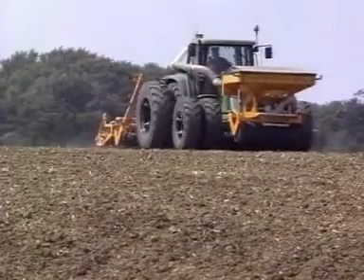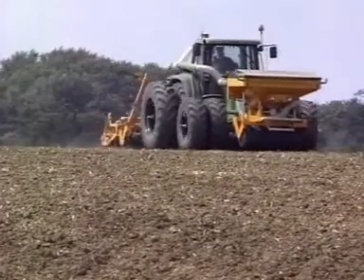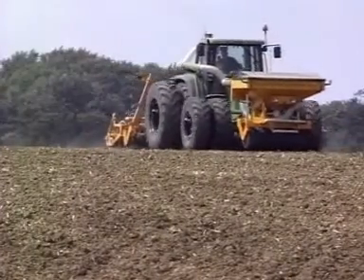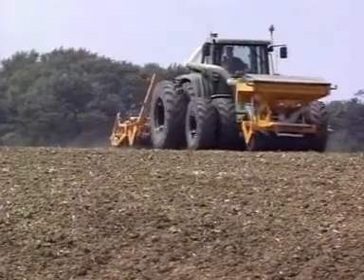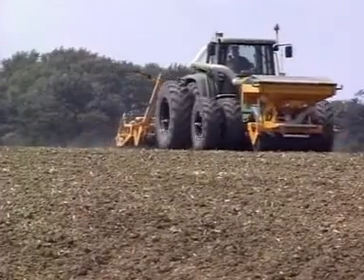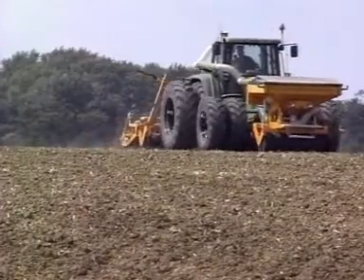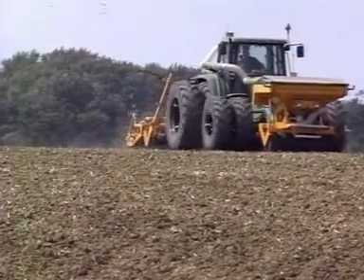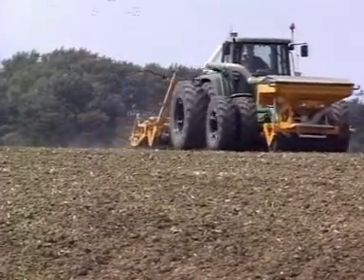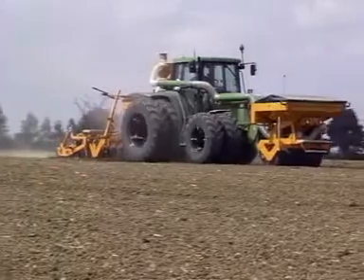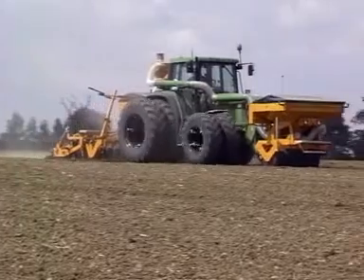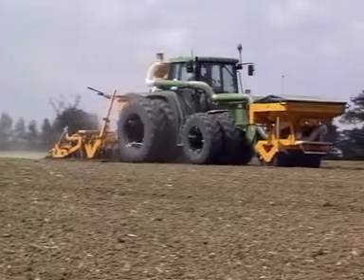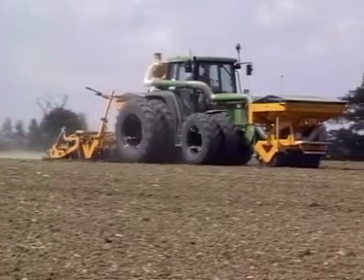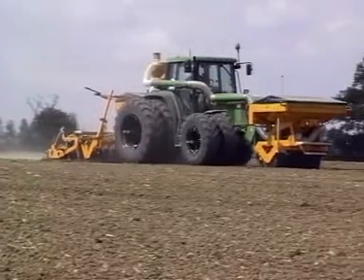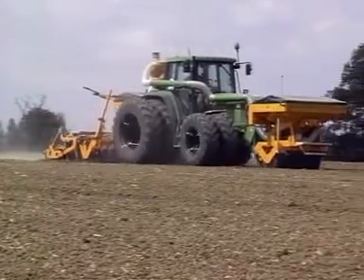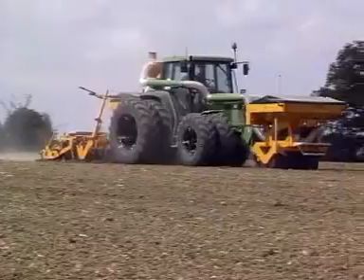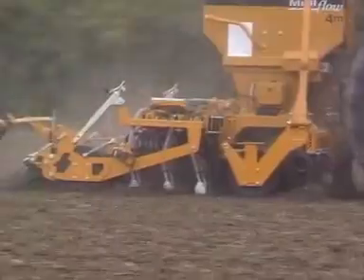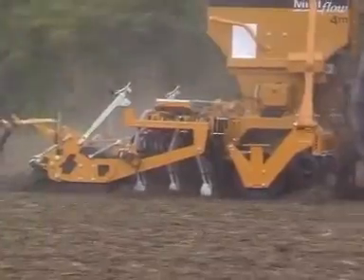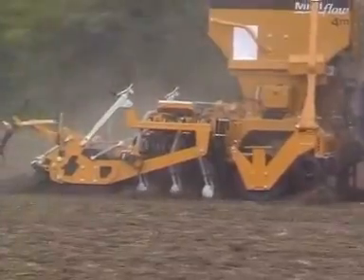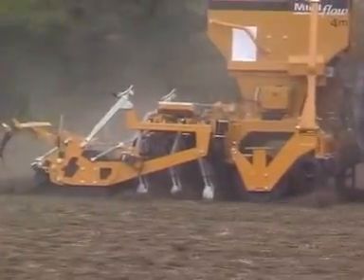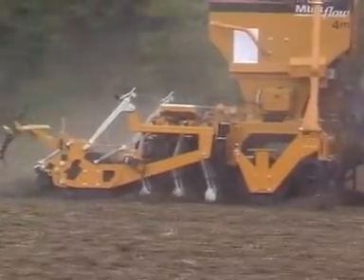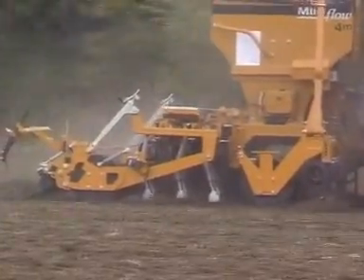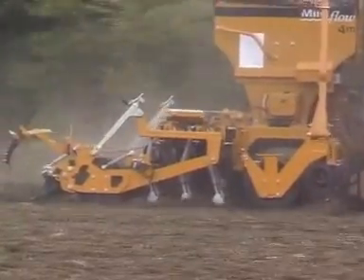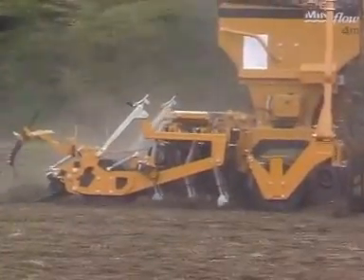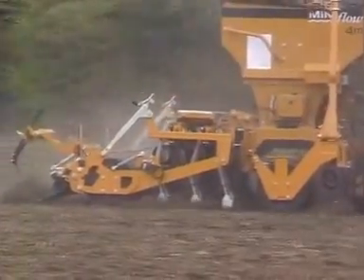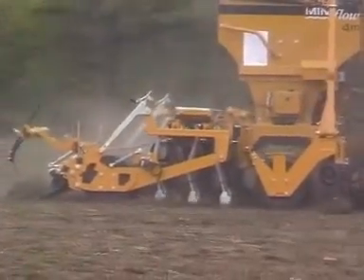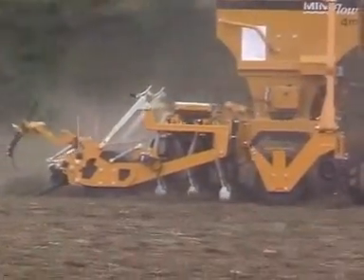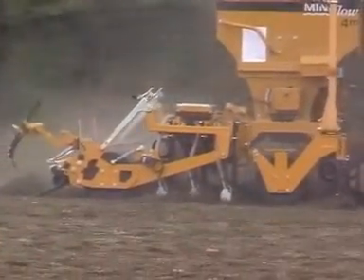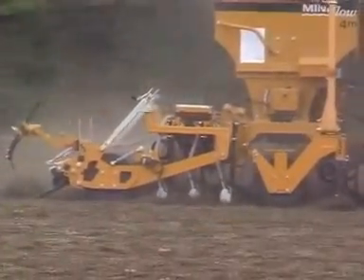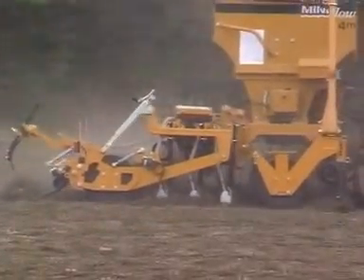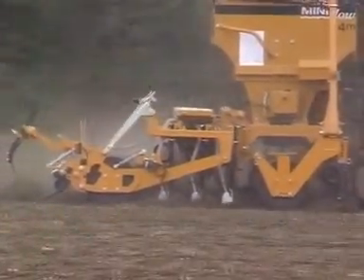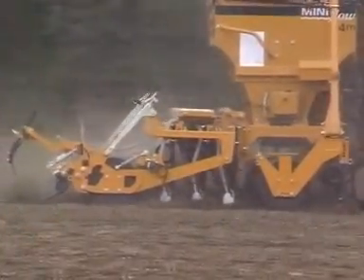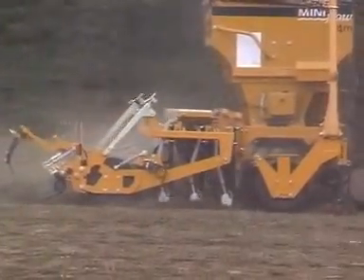Designed primarily for plough-based systems, the Mini Flow comes in 3m and 4m working widths.